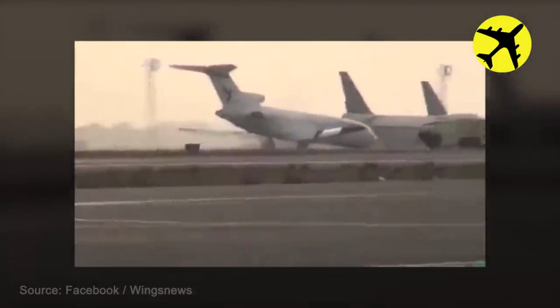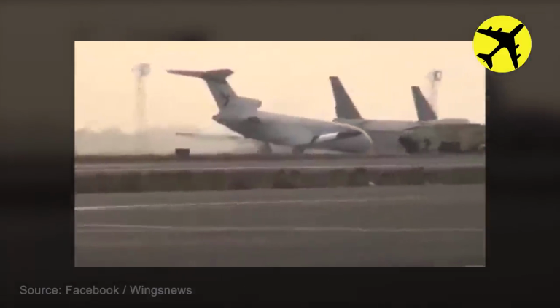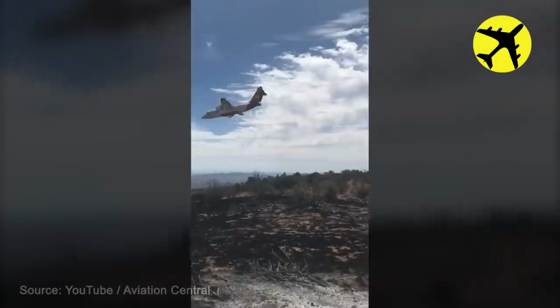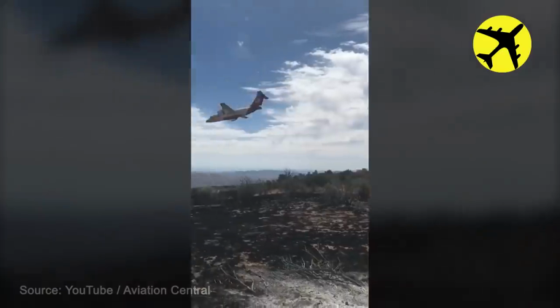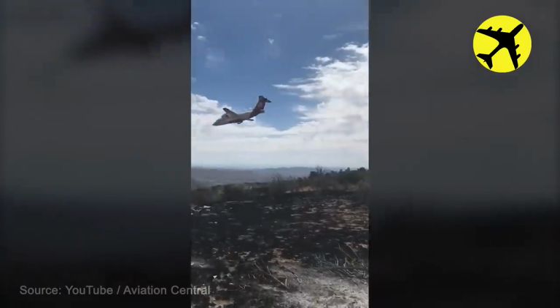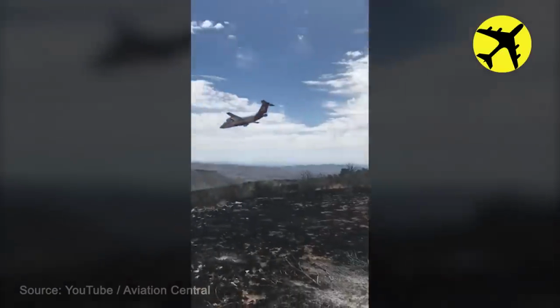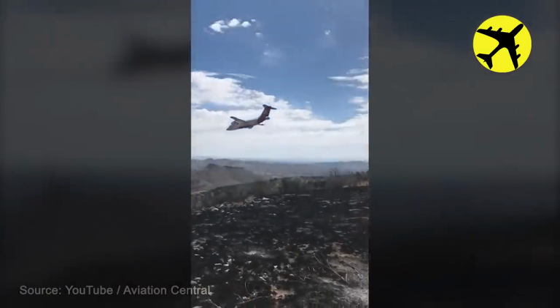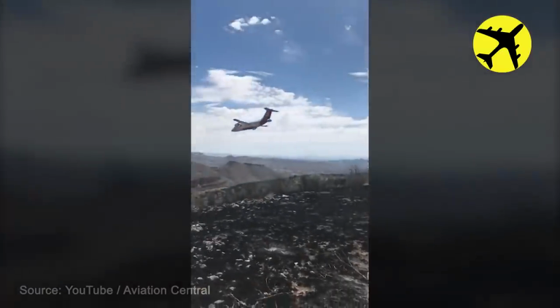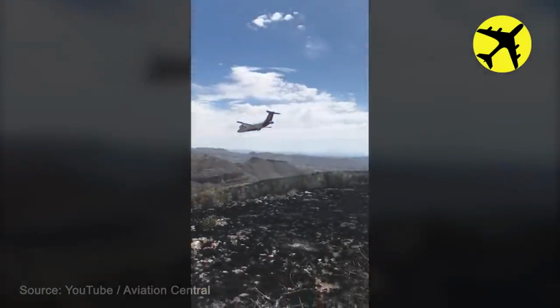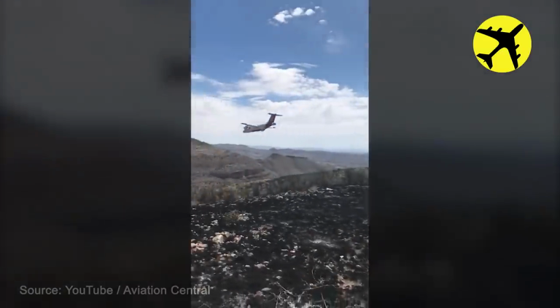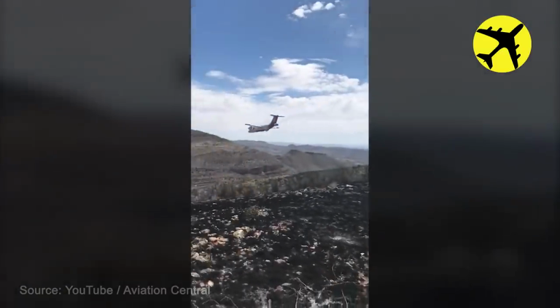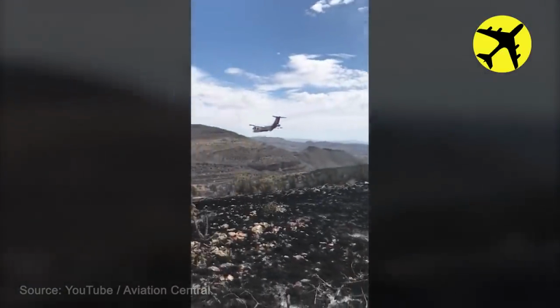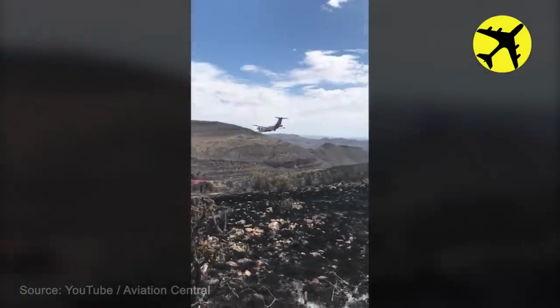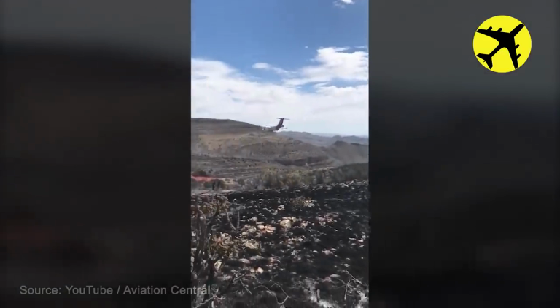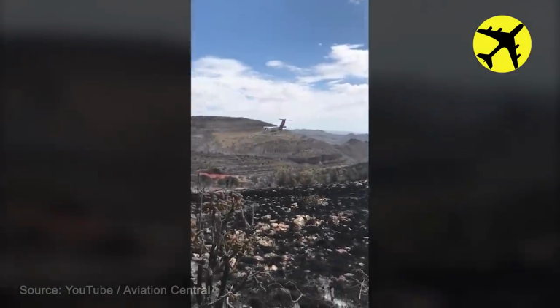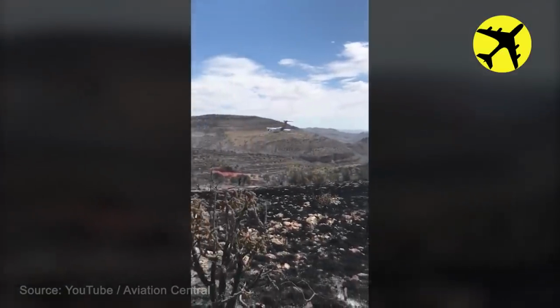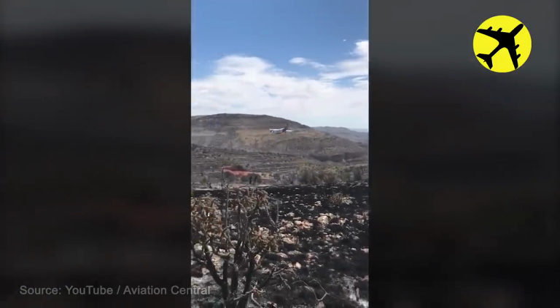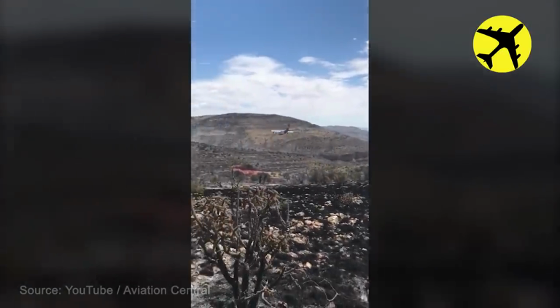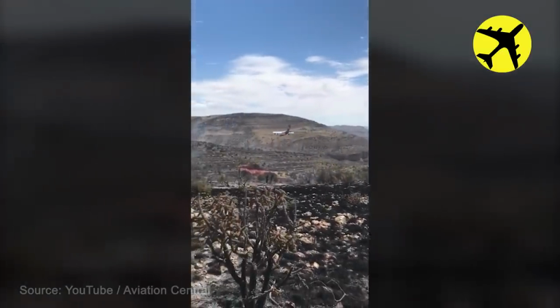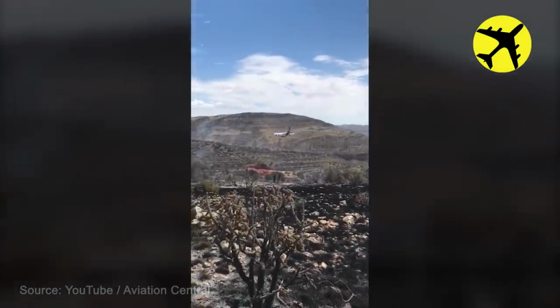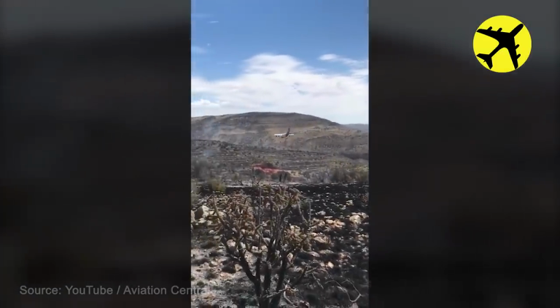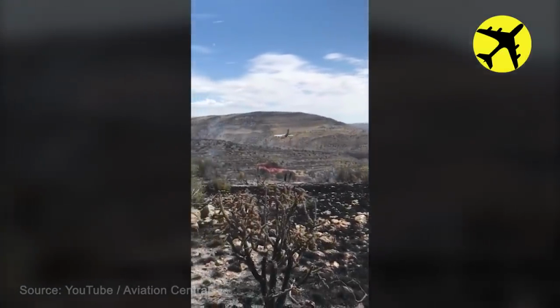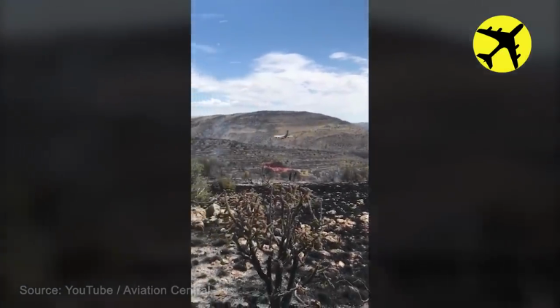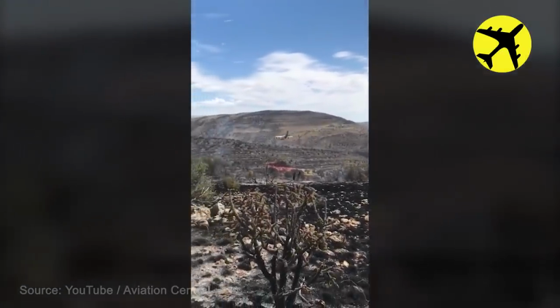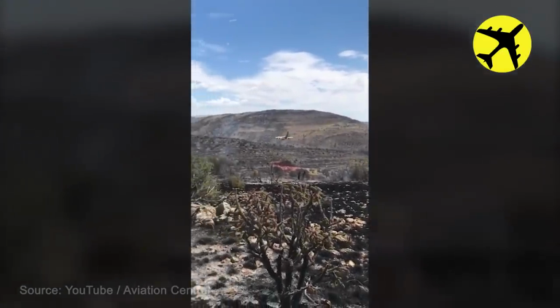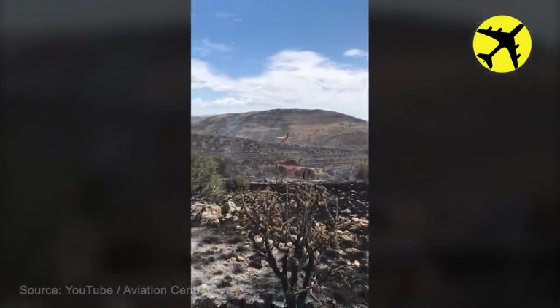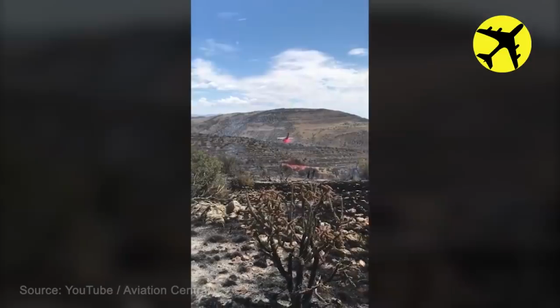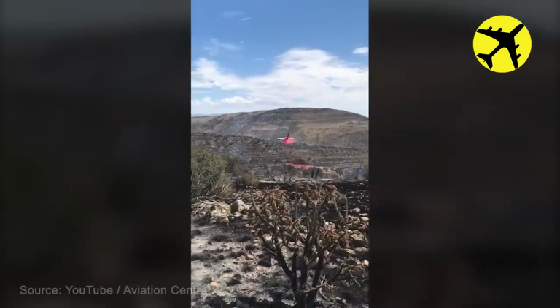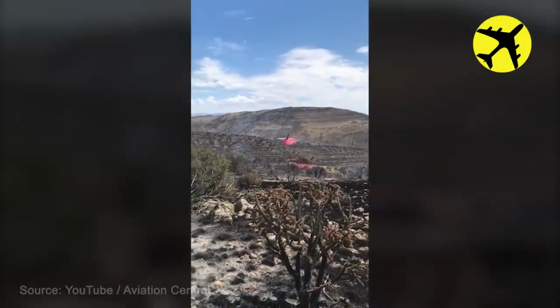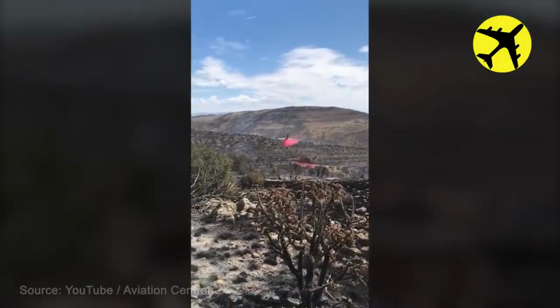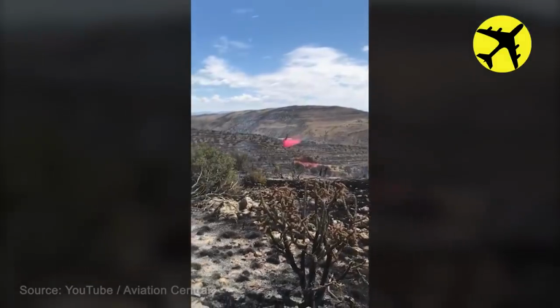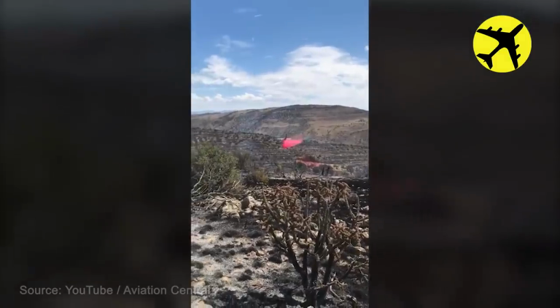This firefighting aircraft comes close to crashing with terrain after passing too low.